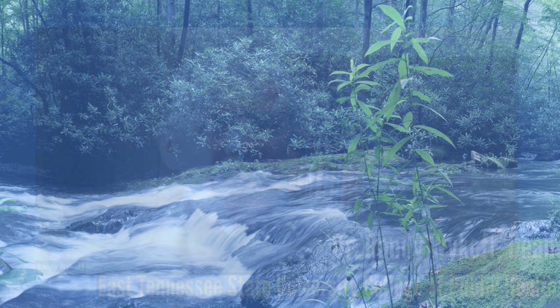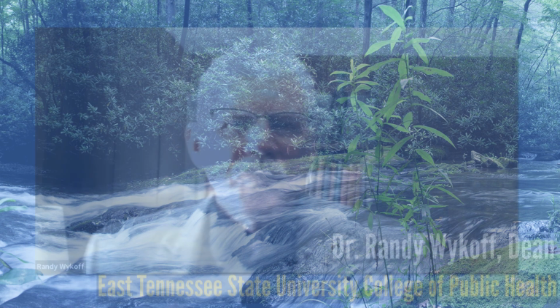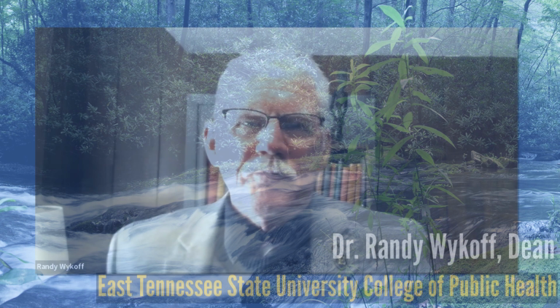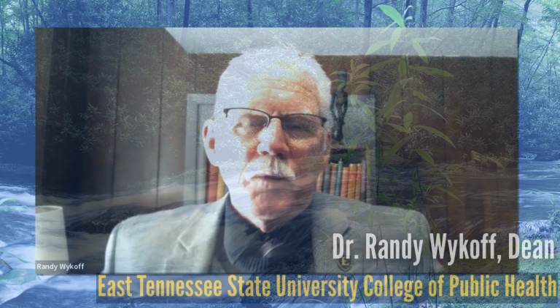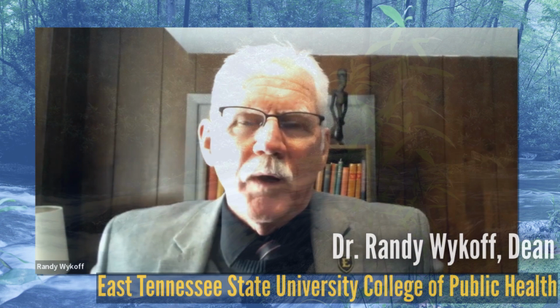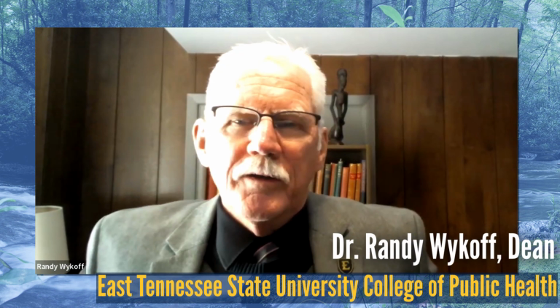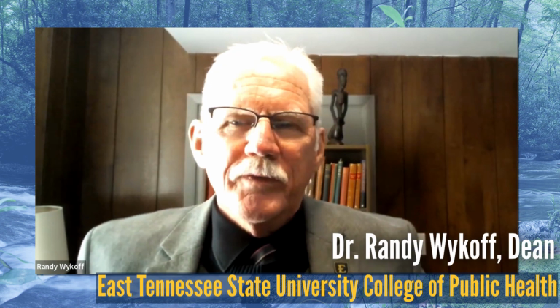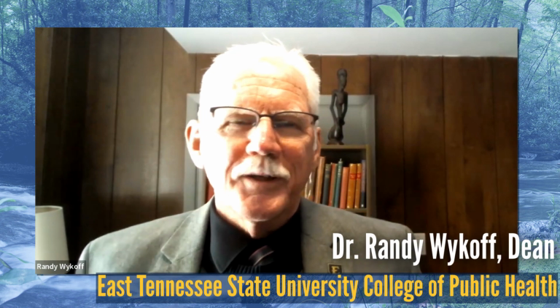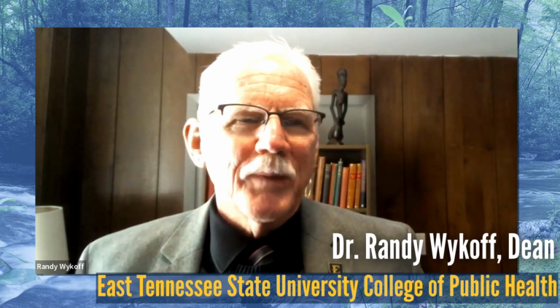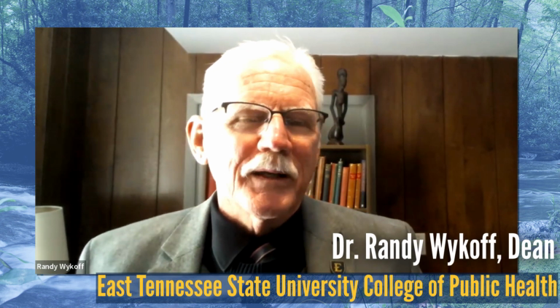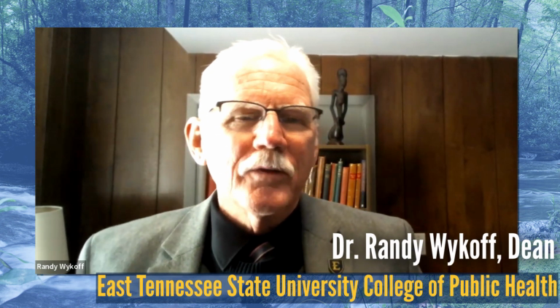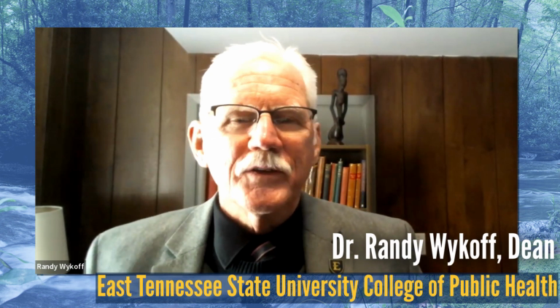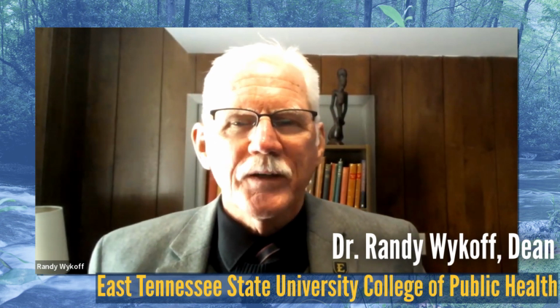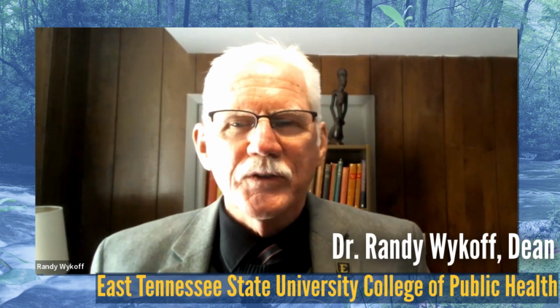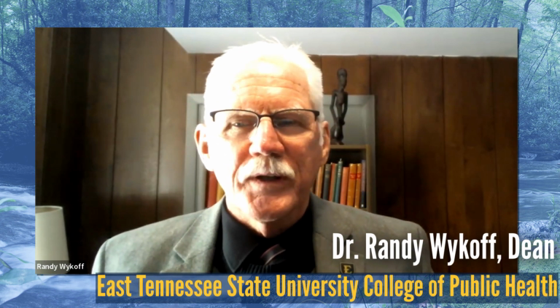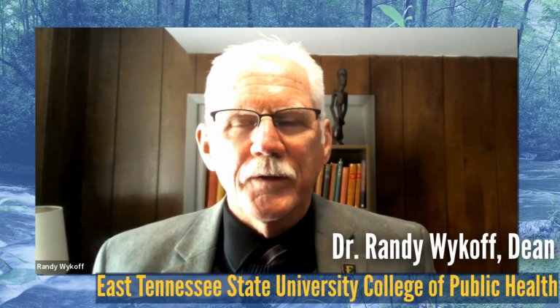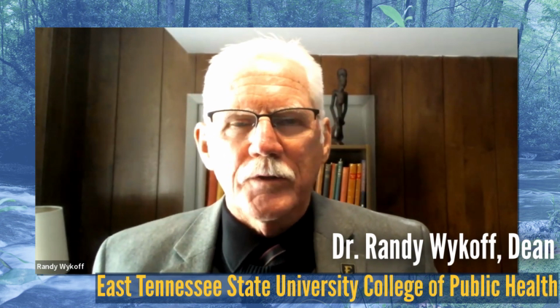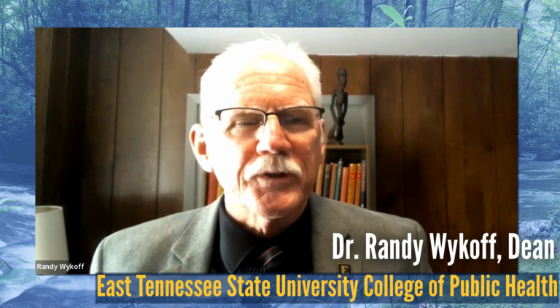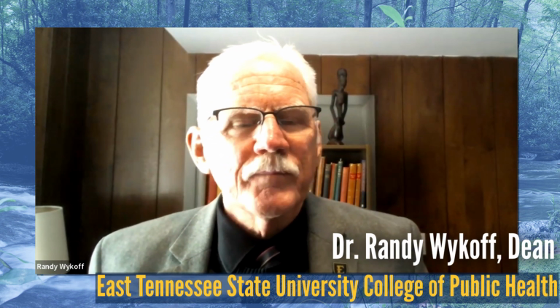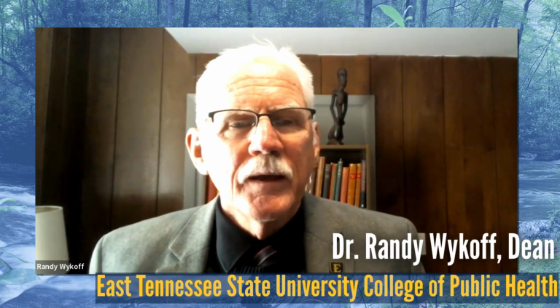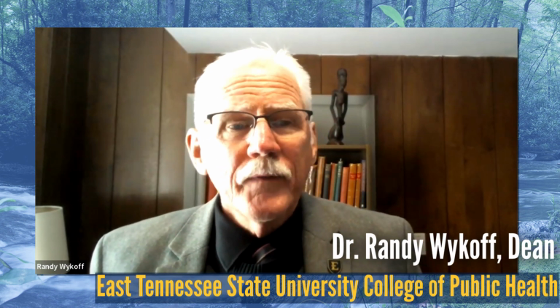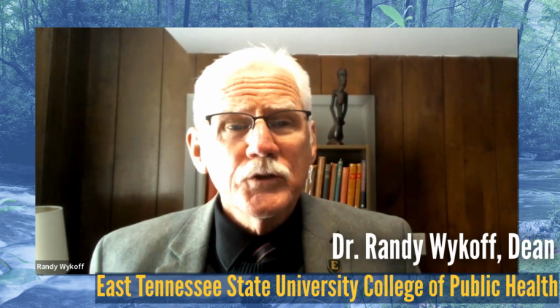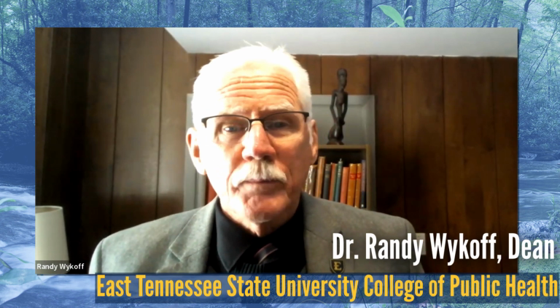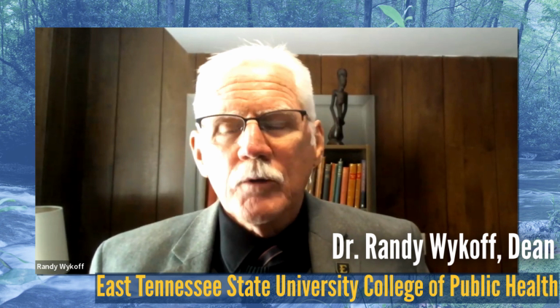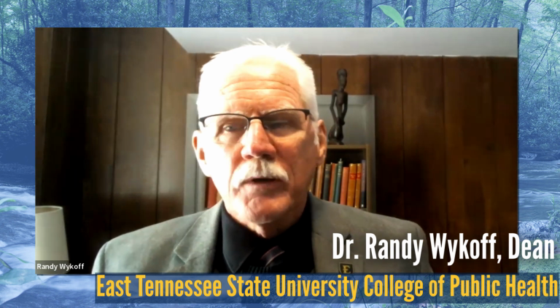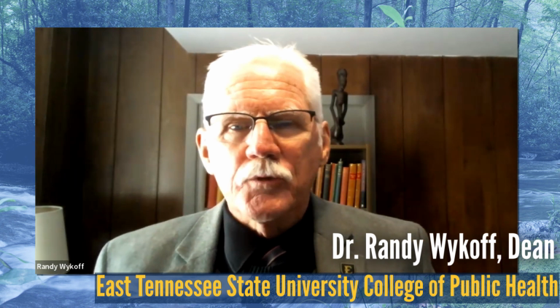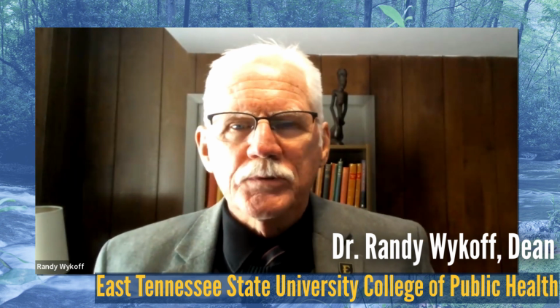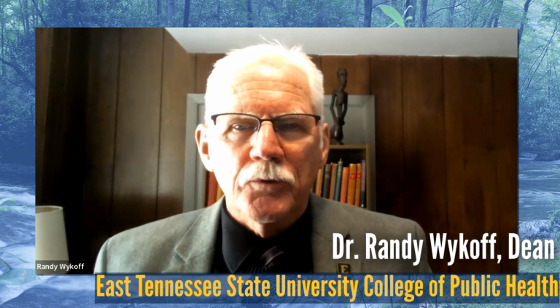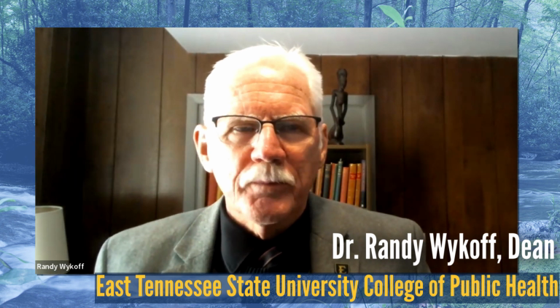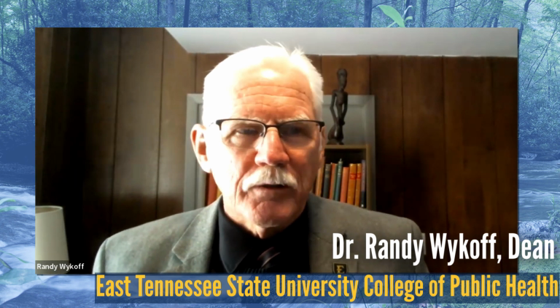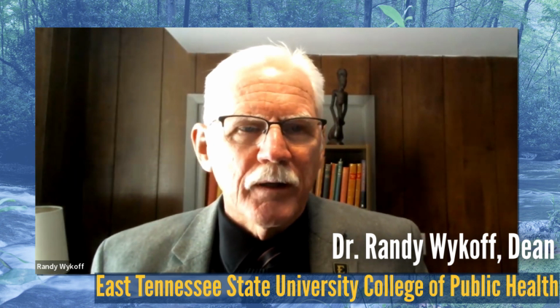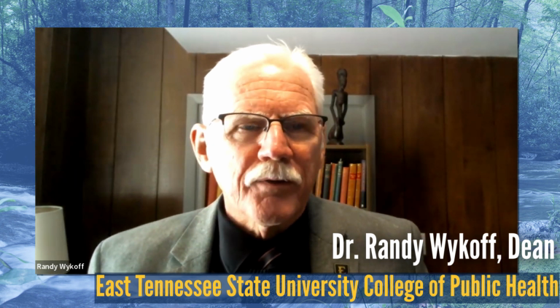Hi, this is Randy Wyckoff, the Dean of Public Health at East Tennessee State University, and this is your bare-bones approach to better health.